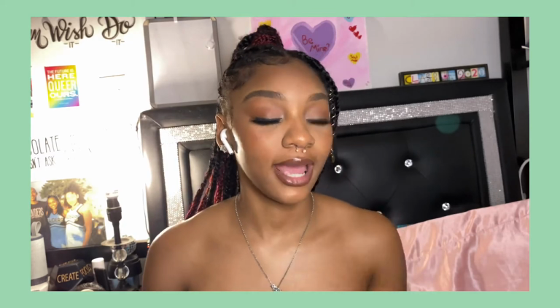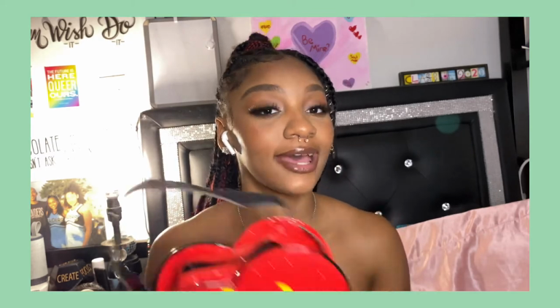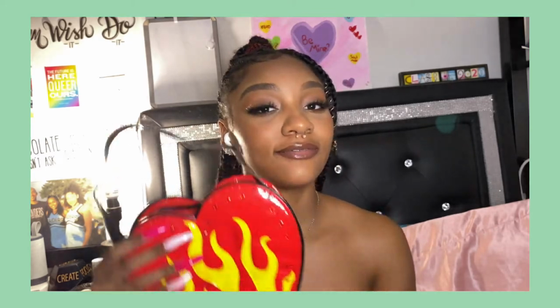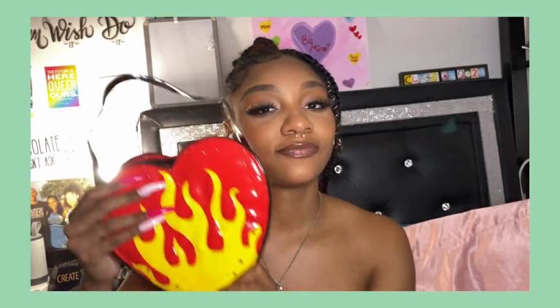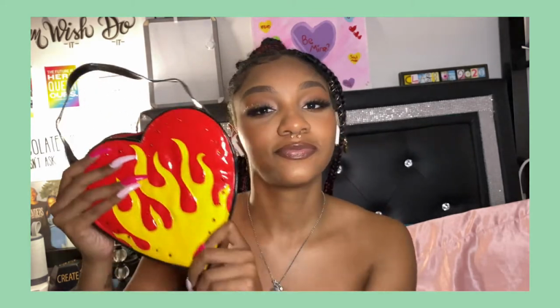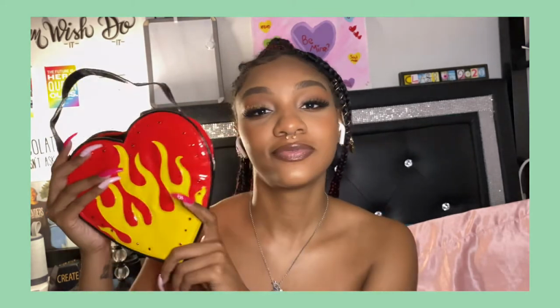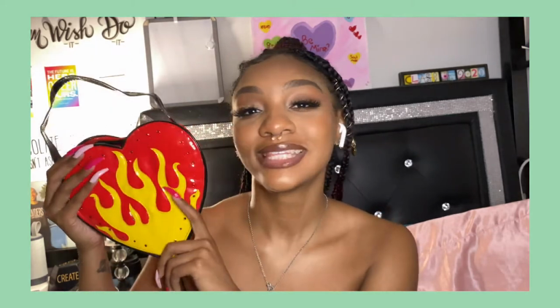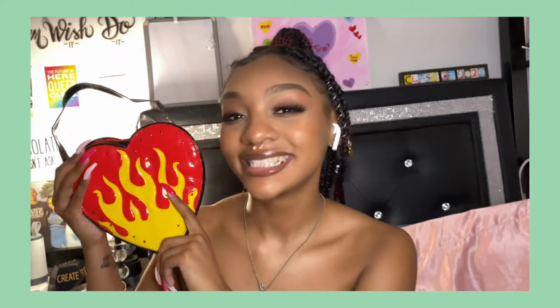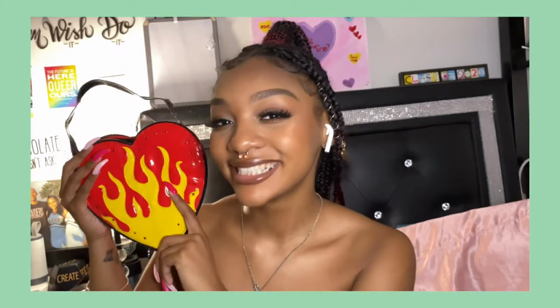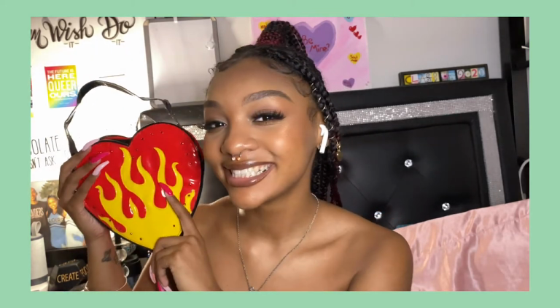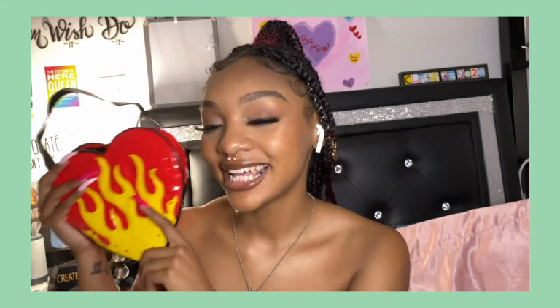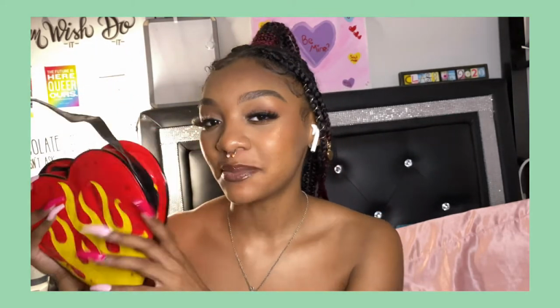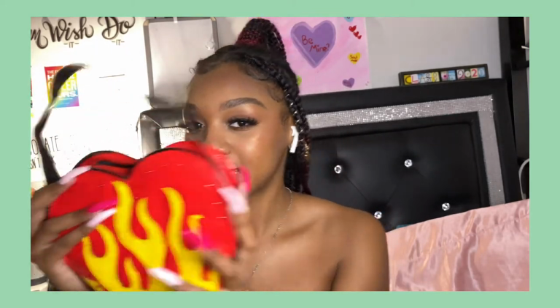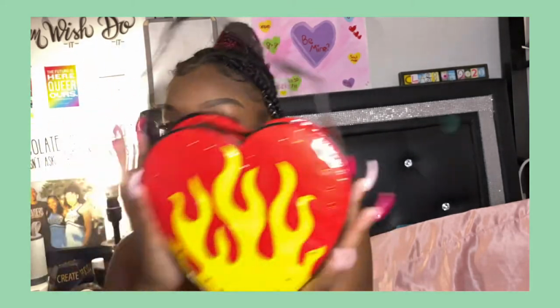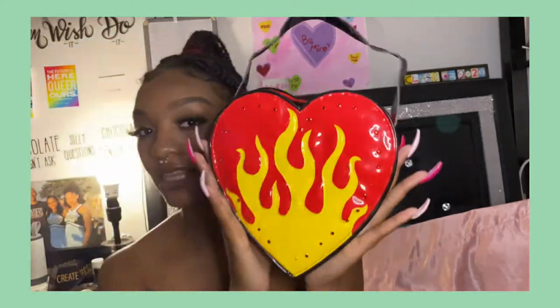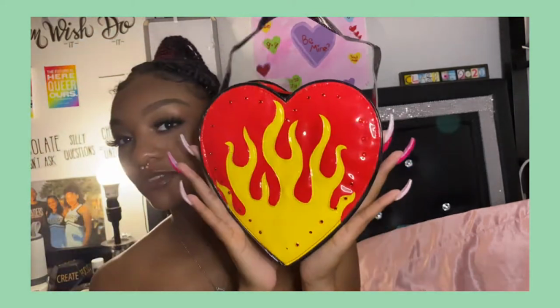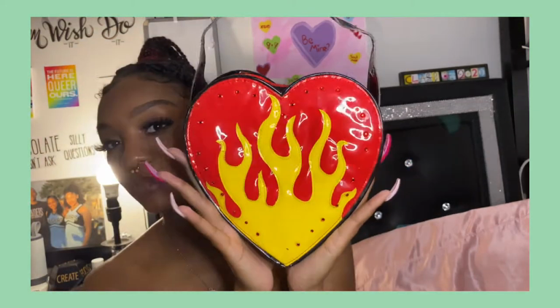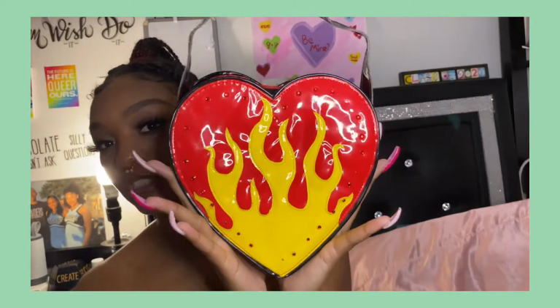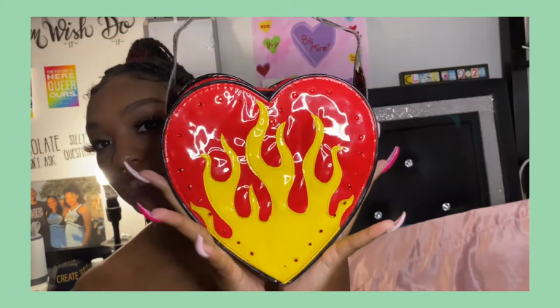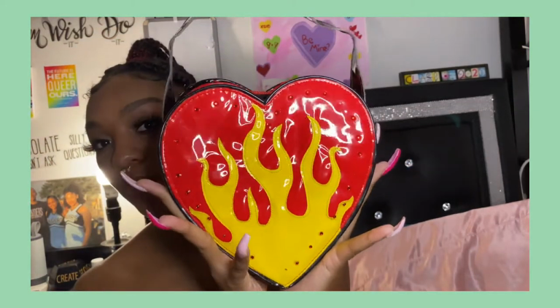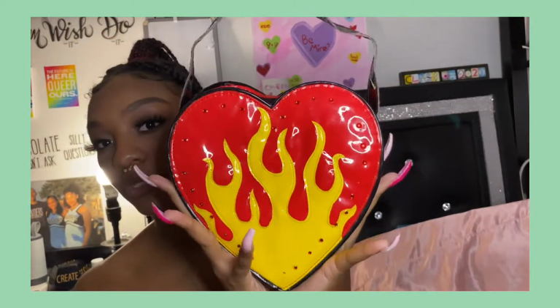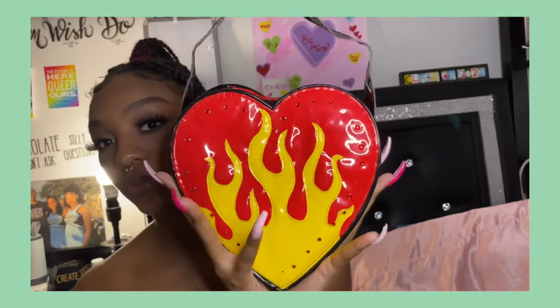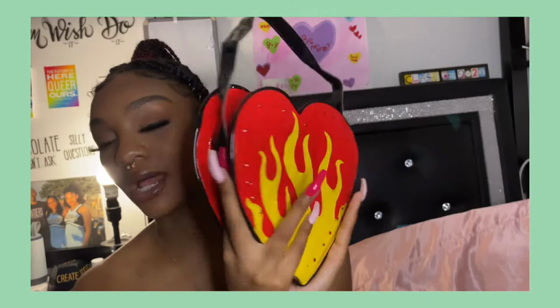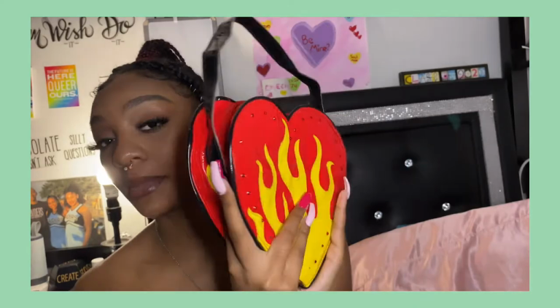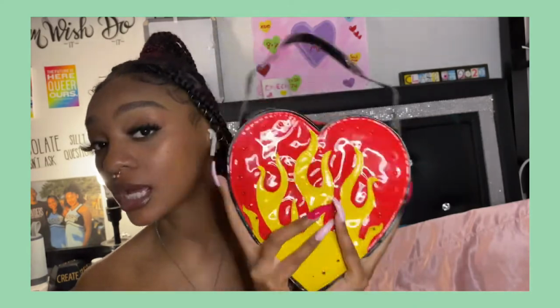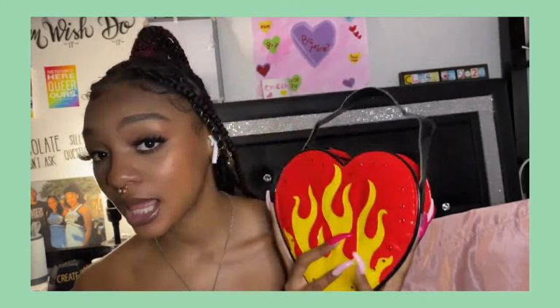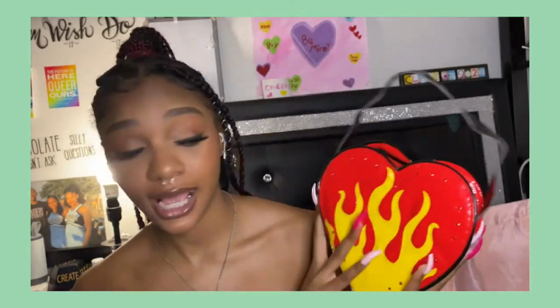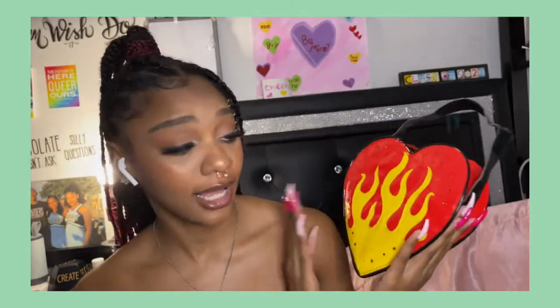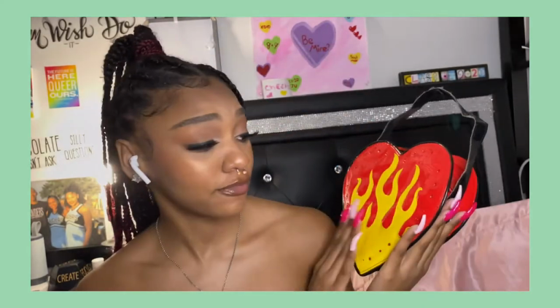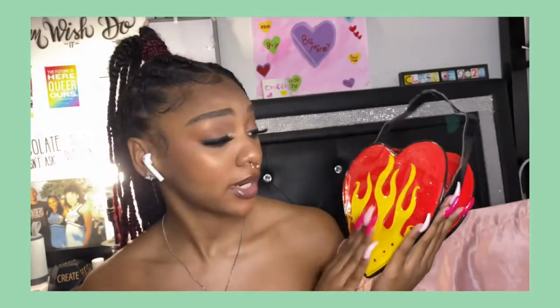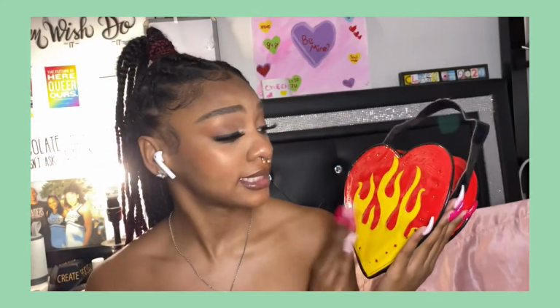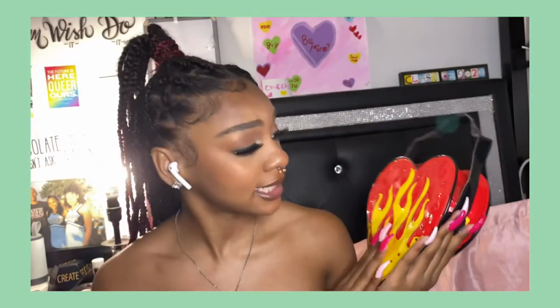For my mini purses, this is the first one — oh my gosh, I love this purse, it's so cute. I'm not gonna lie, I got it at Party City.